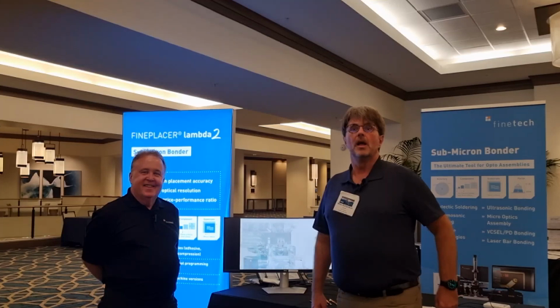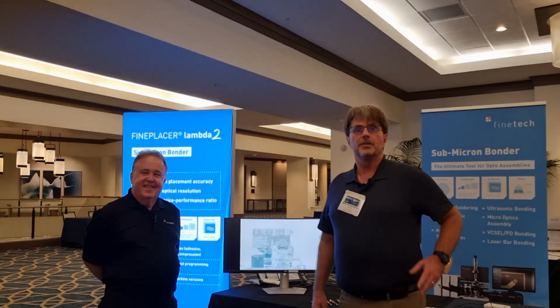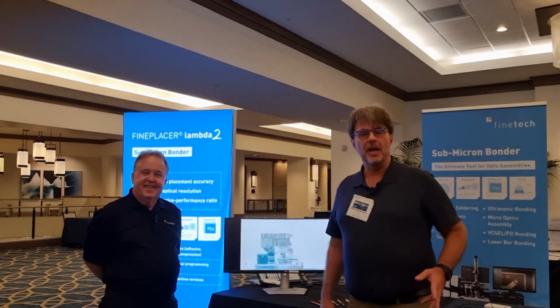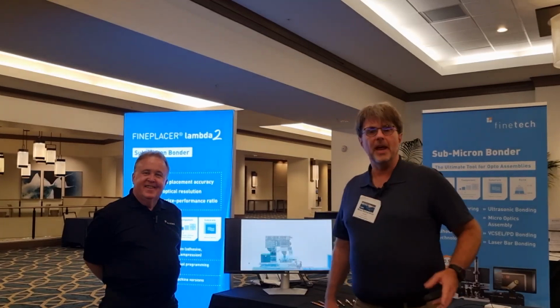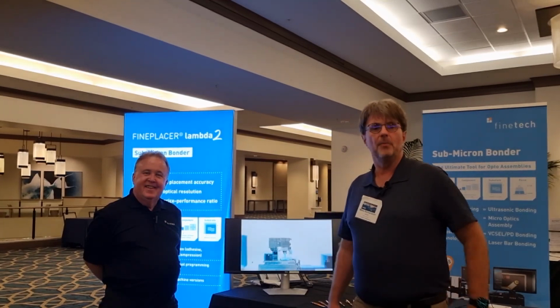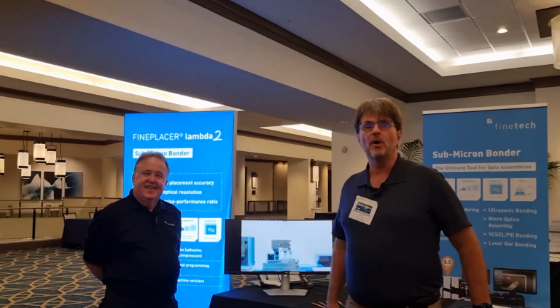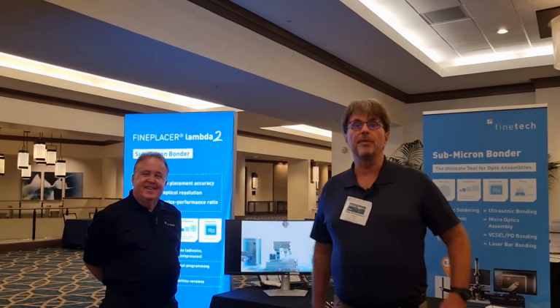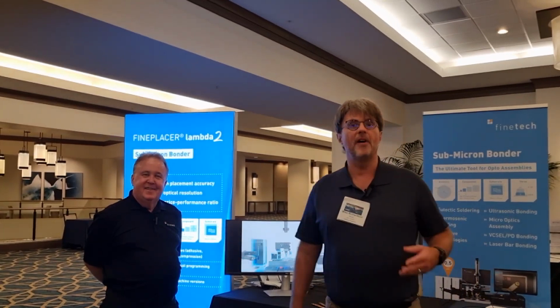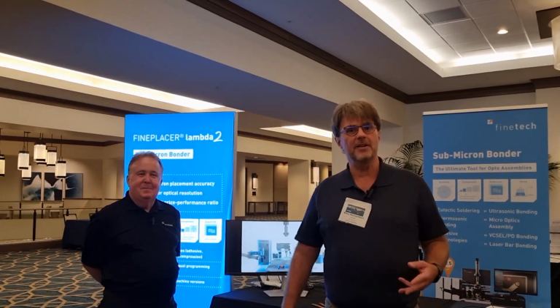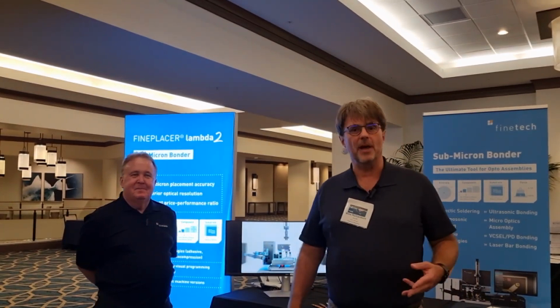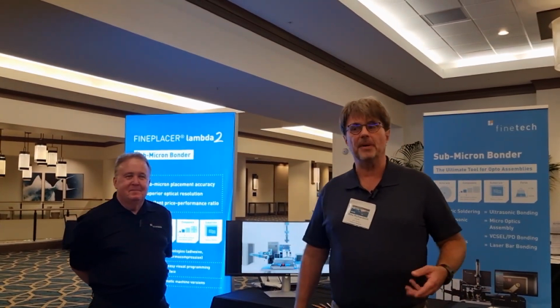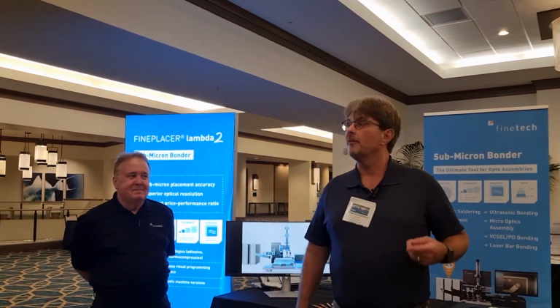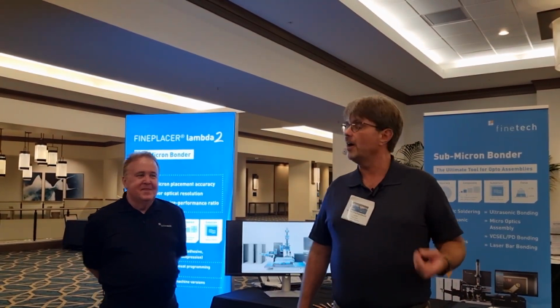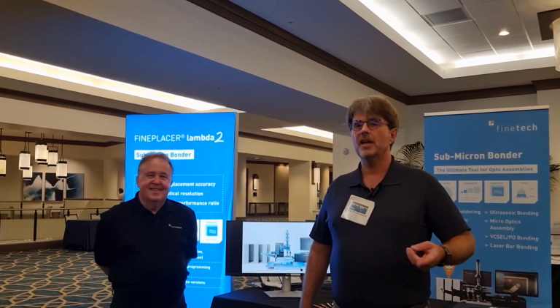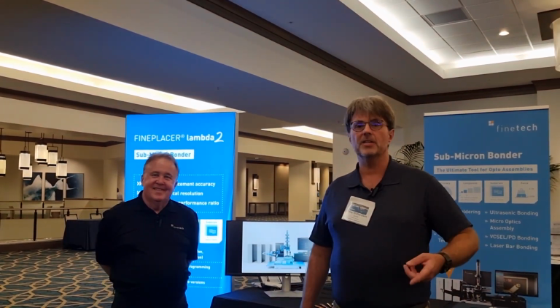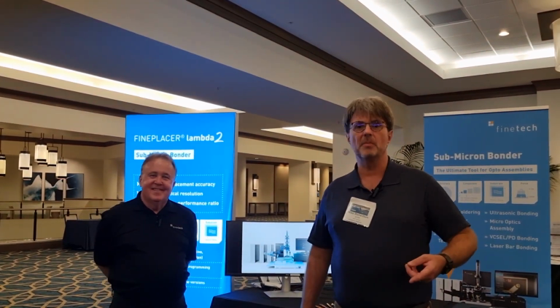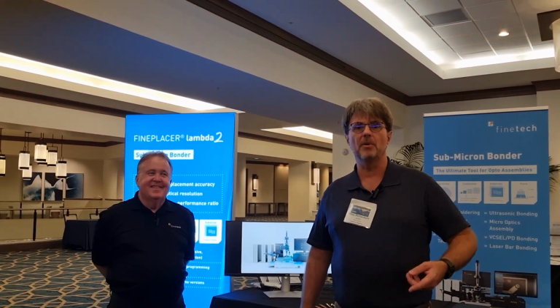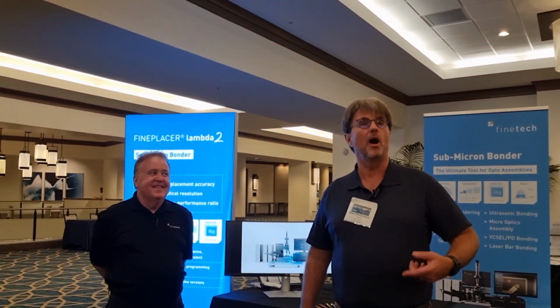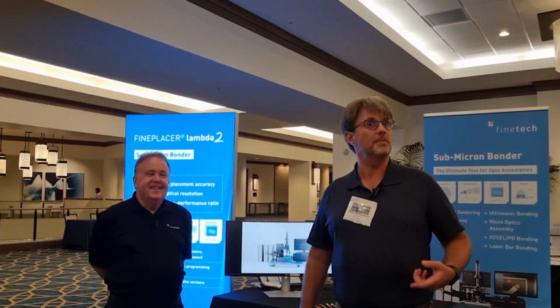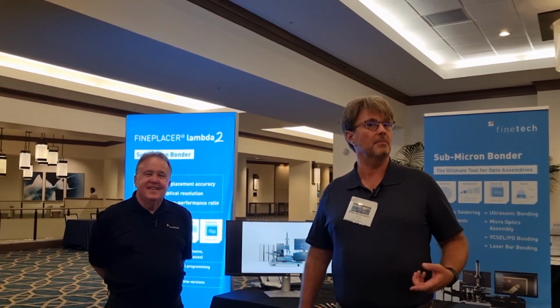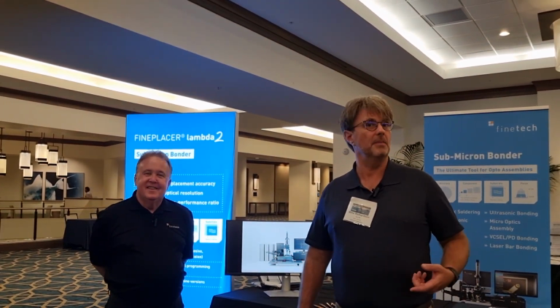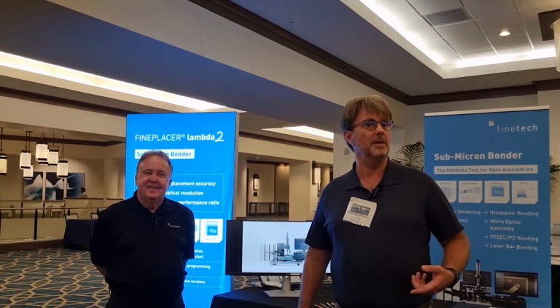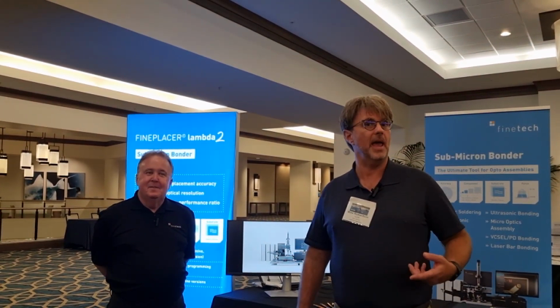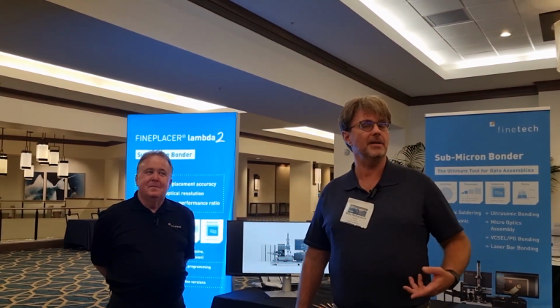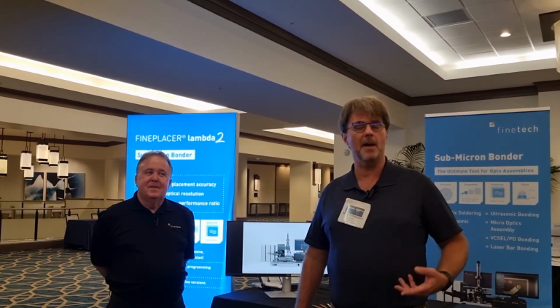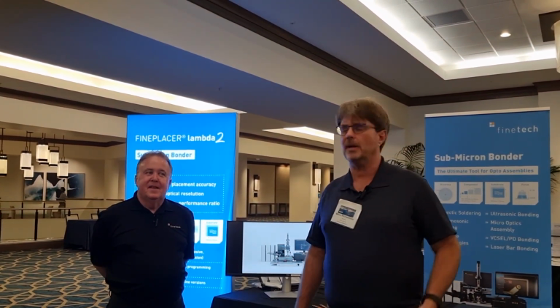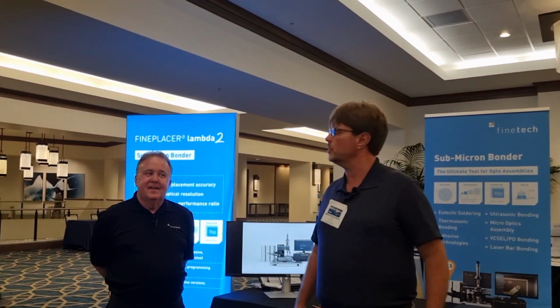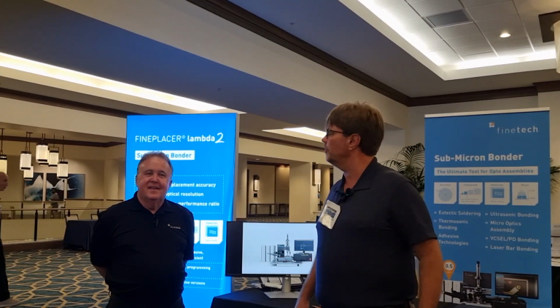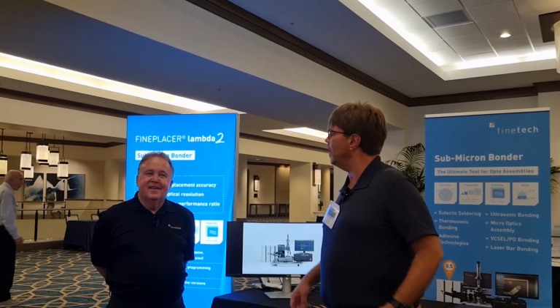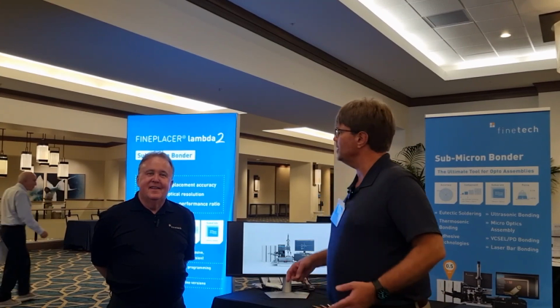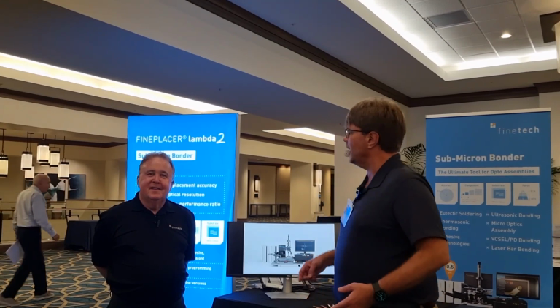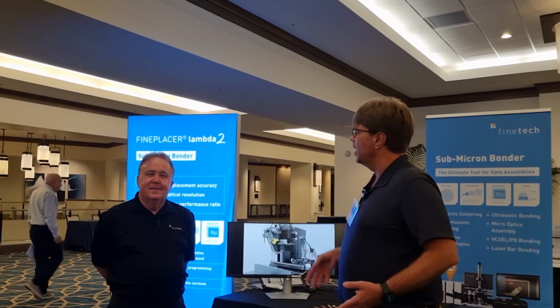Today we are with Finetec. Finetec is a member of Optec BB and Epic.